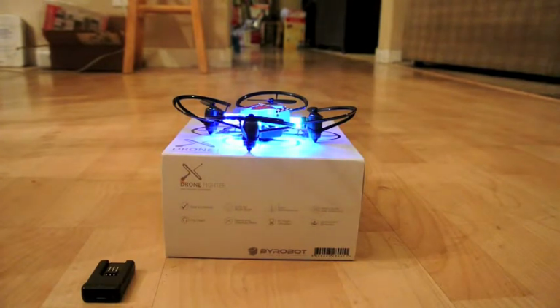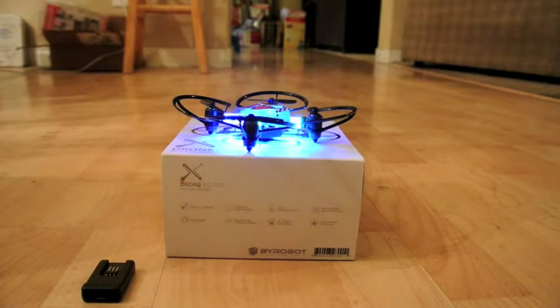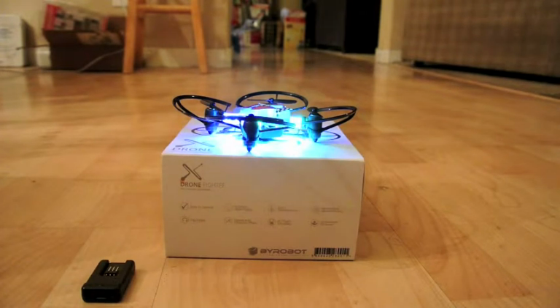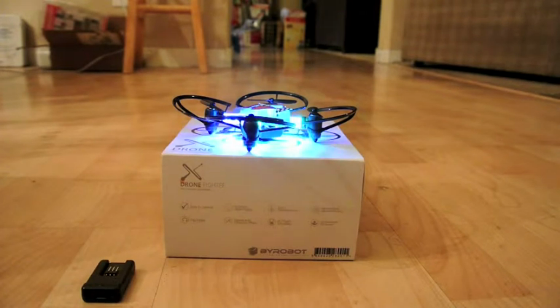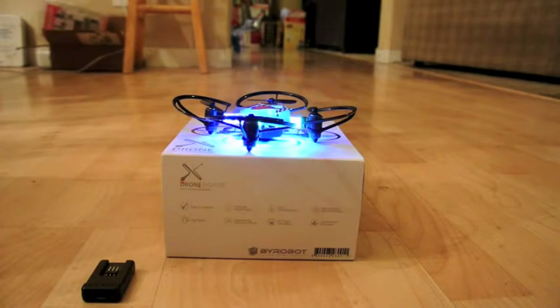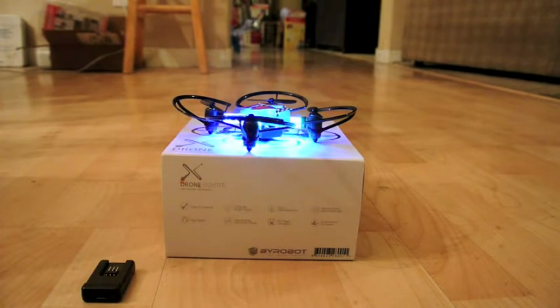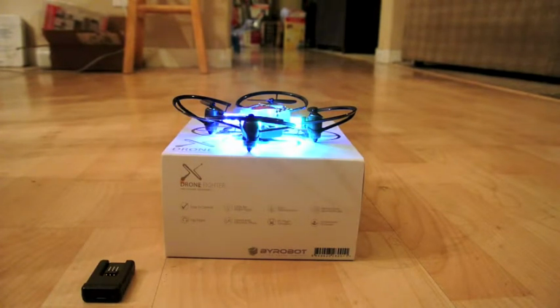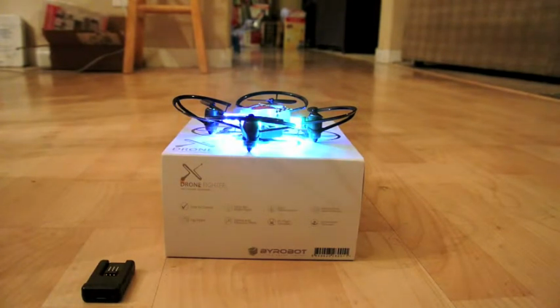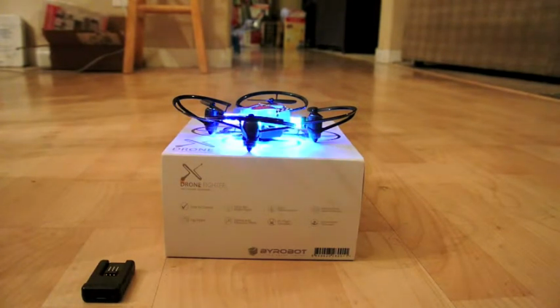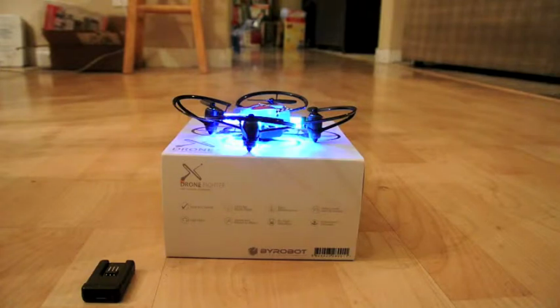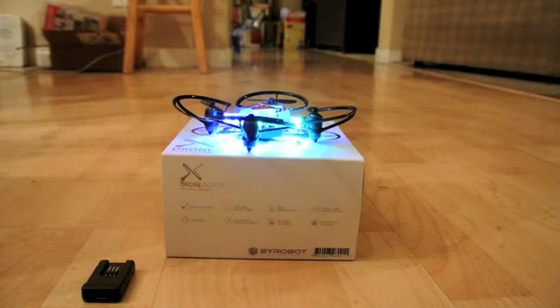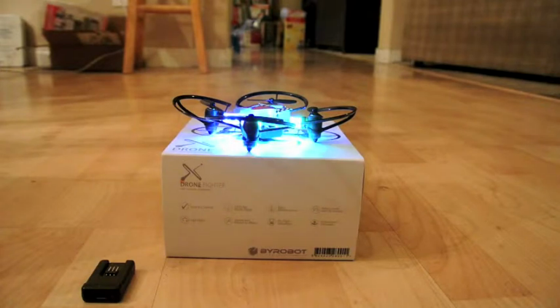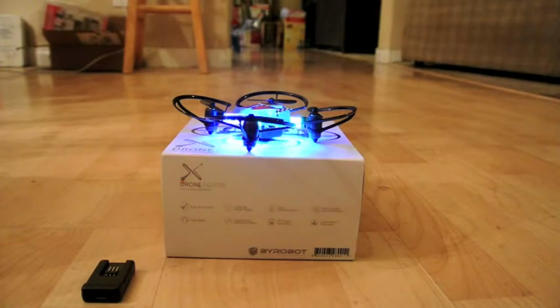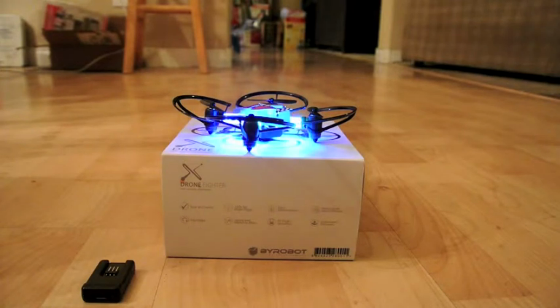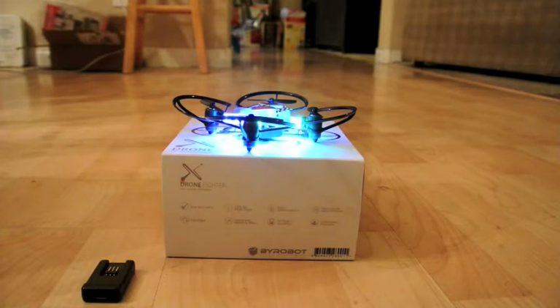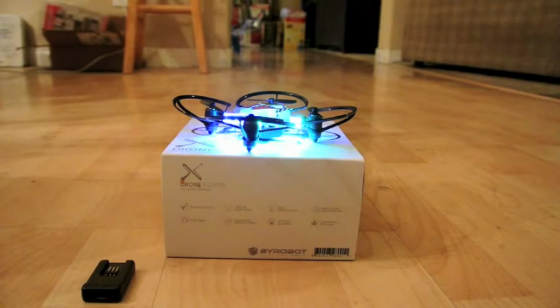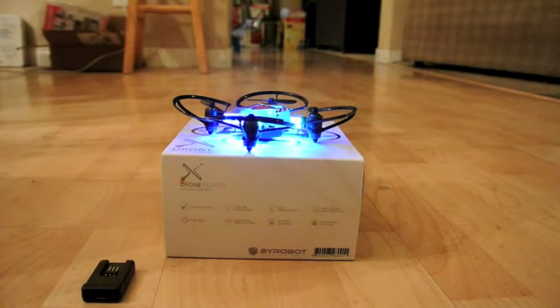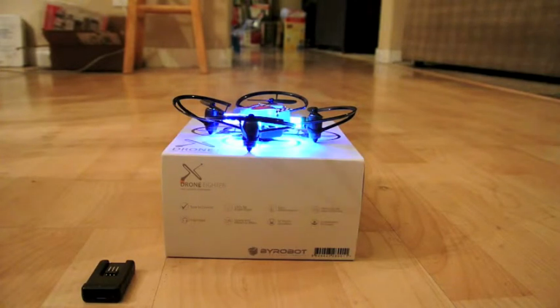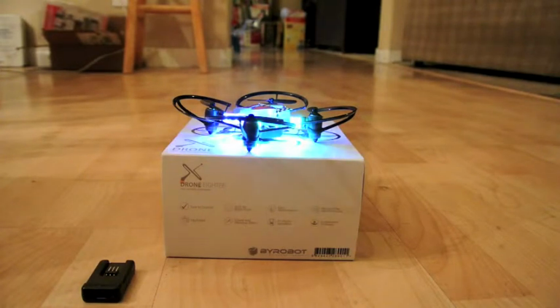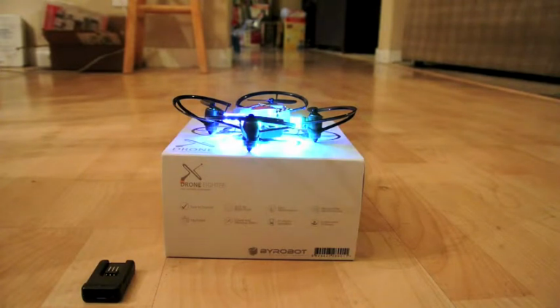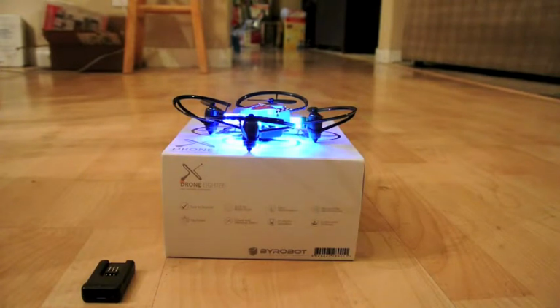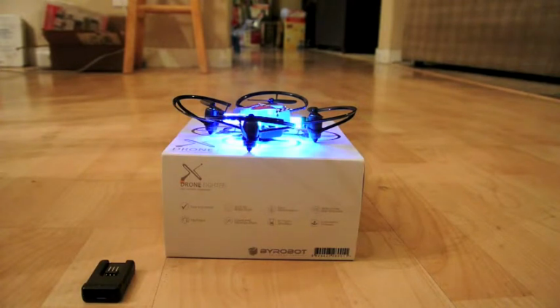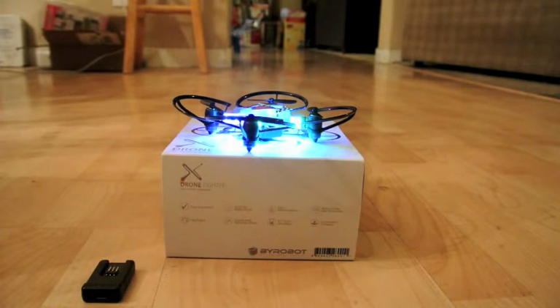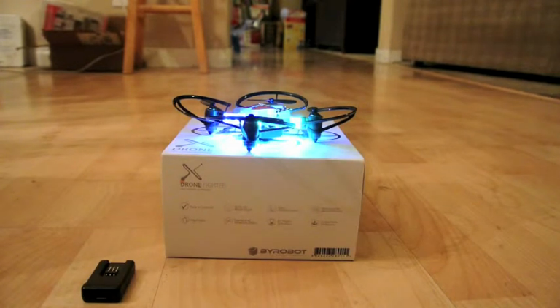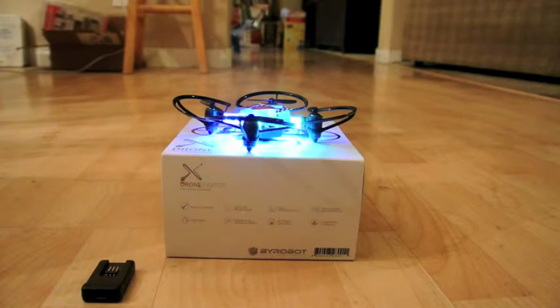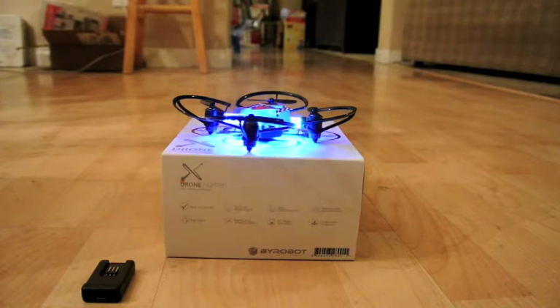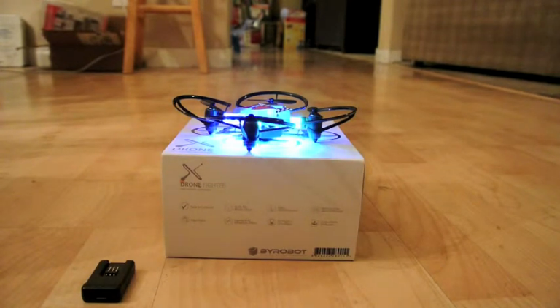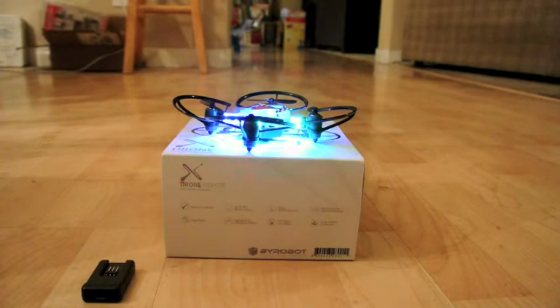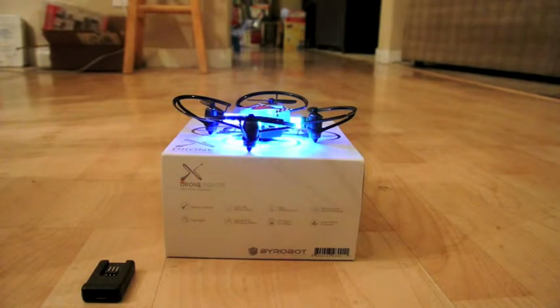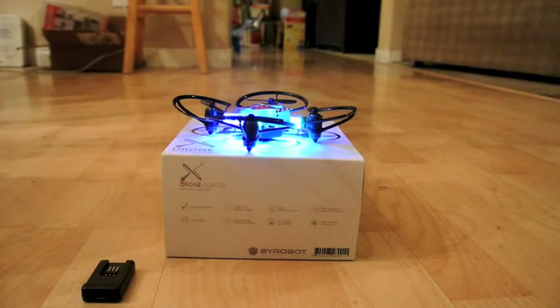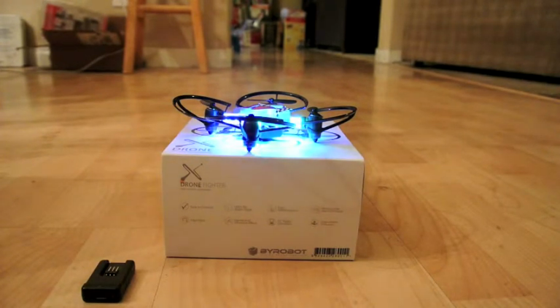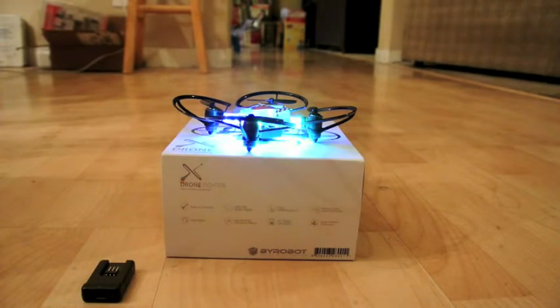By the way, today's my 46th birthday. But today, Tech News Zone — that was the BiRobot drone.